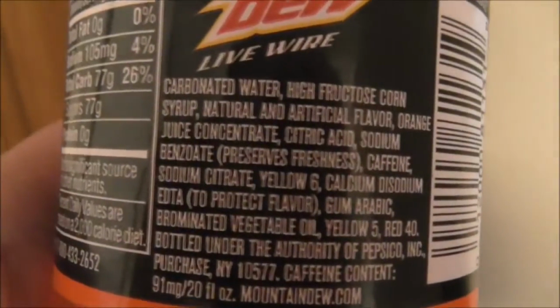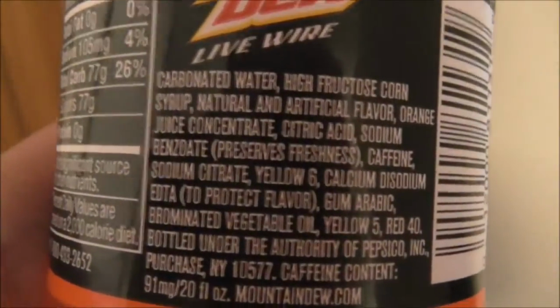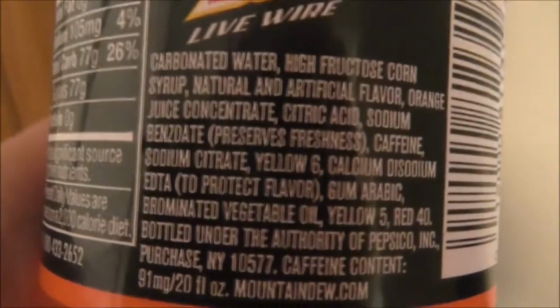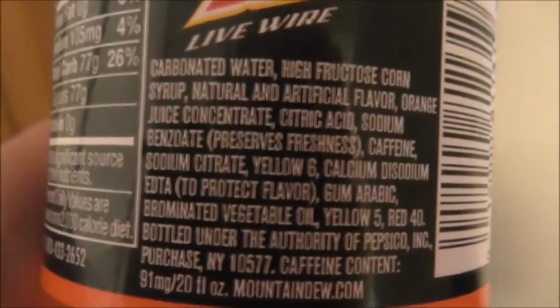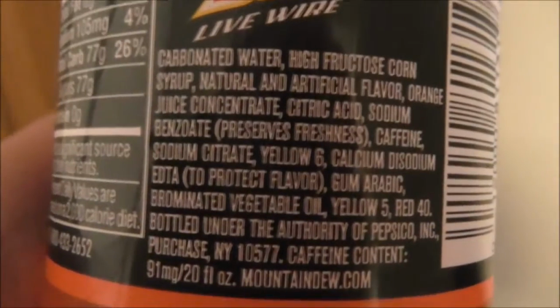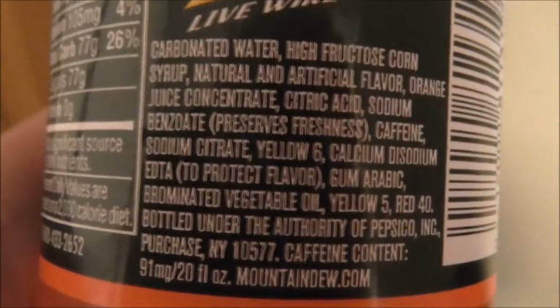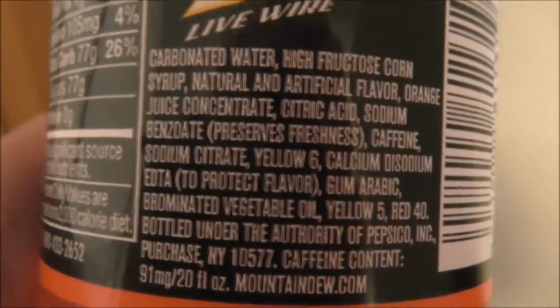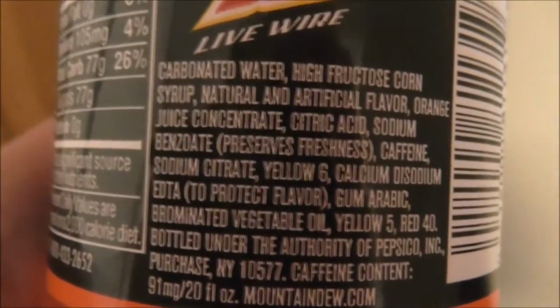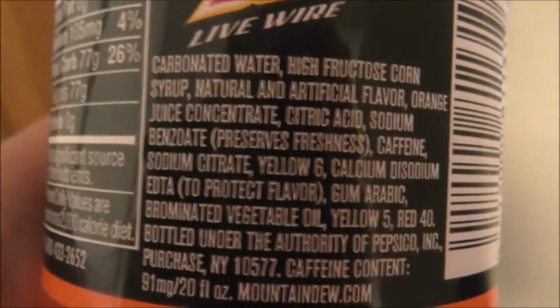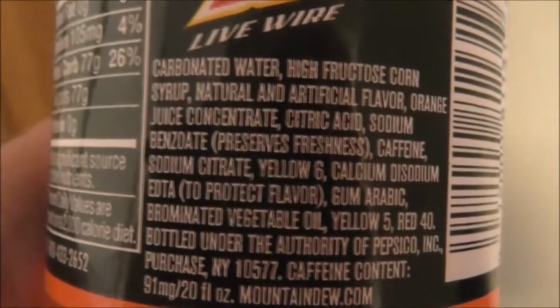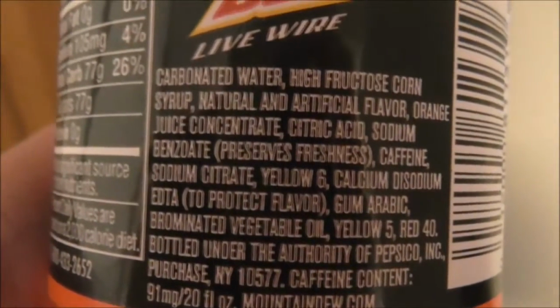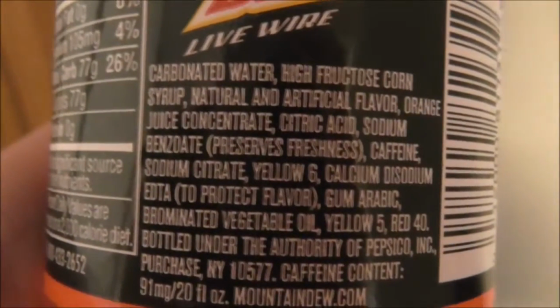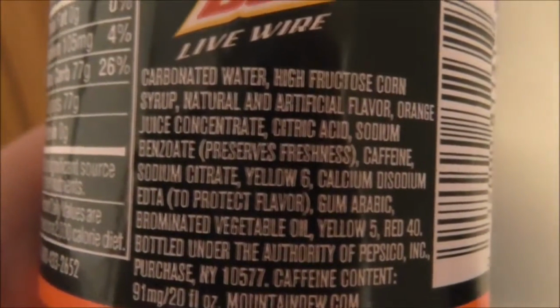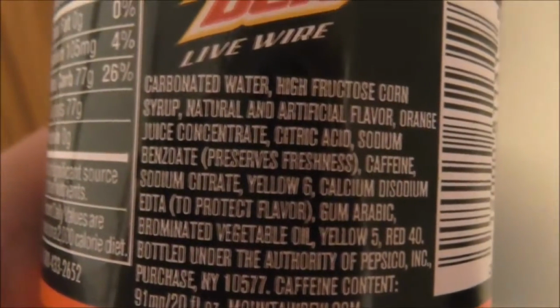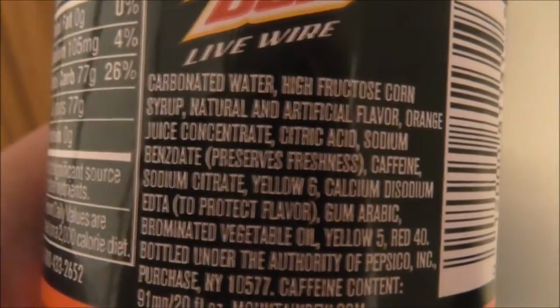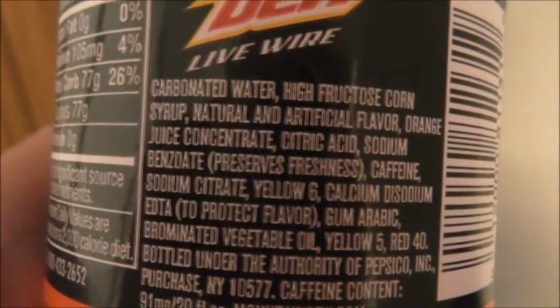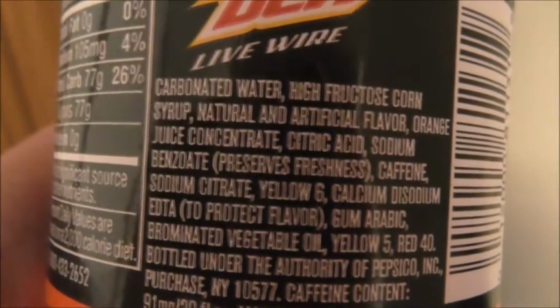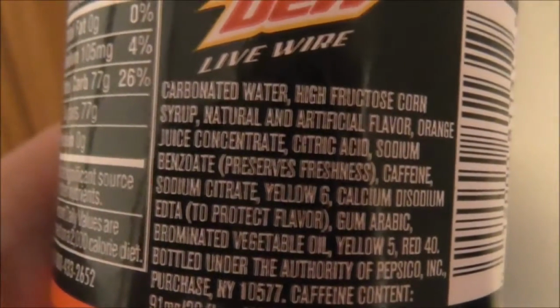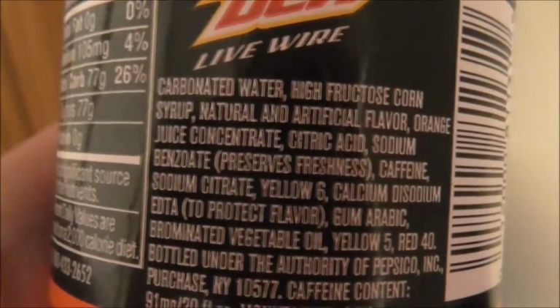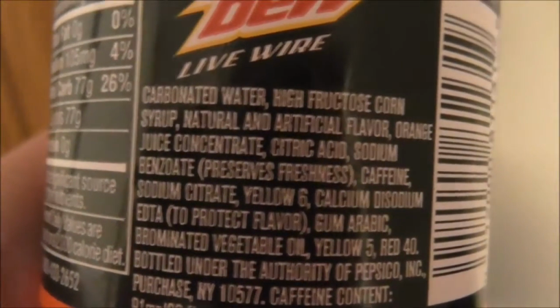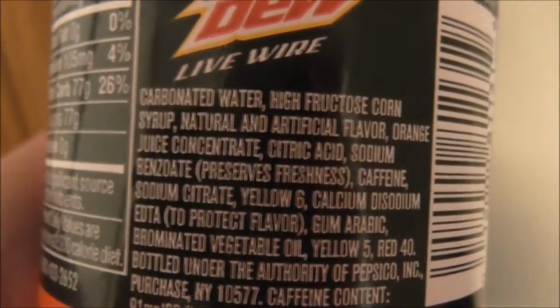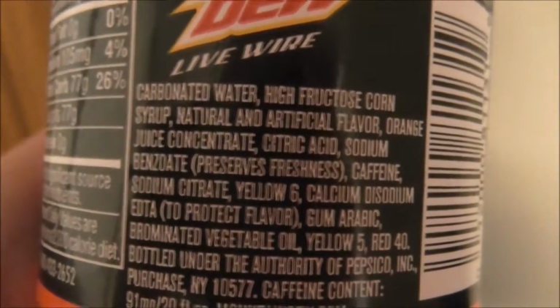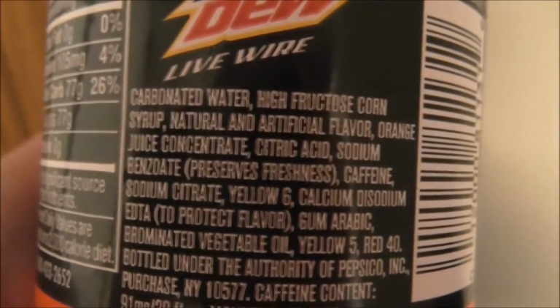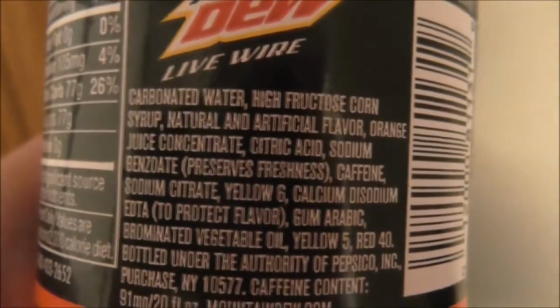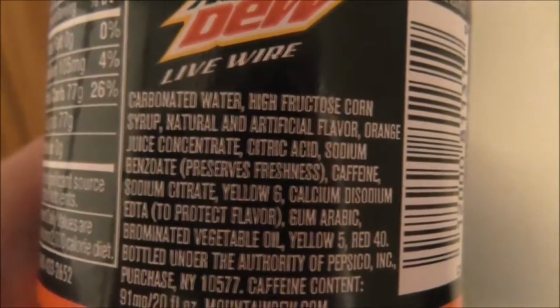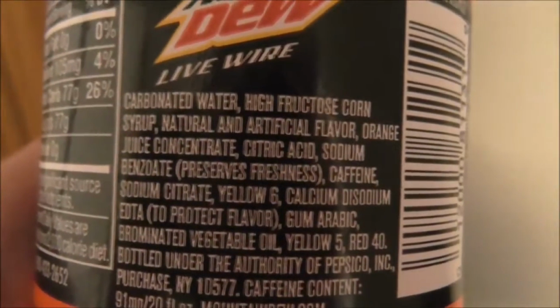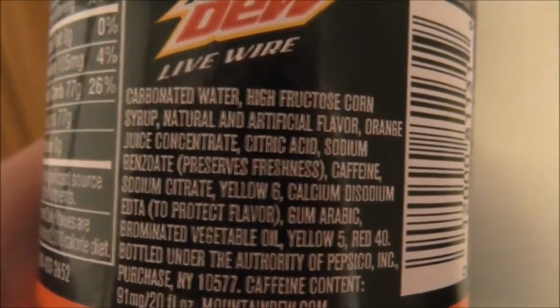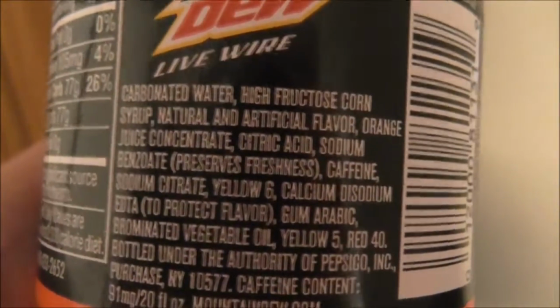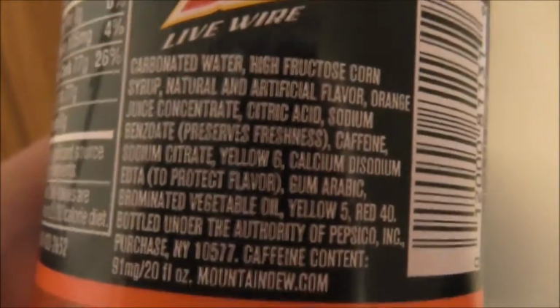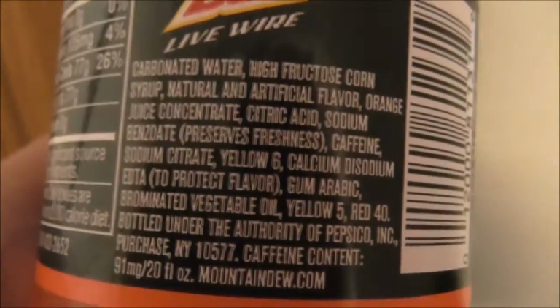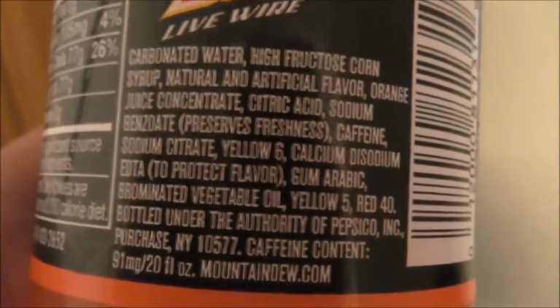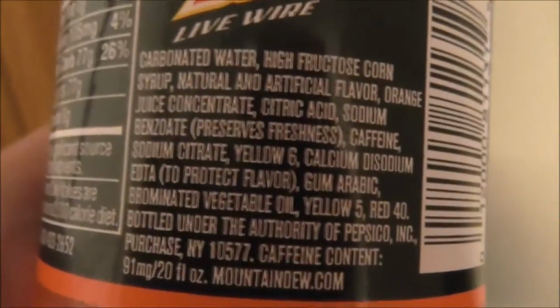Check the ingredient list again. Like I said, they put orange juice concentrate in Mountain Dew.